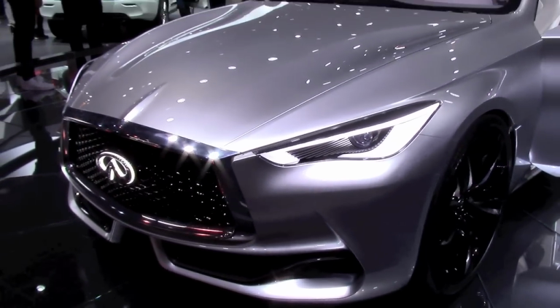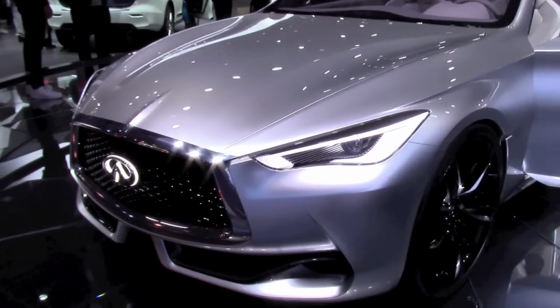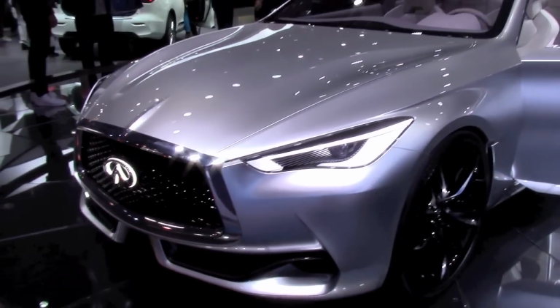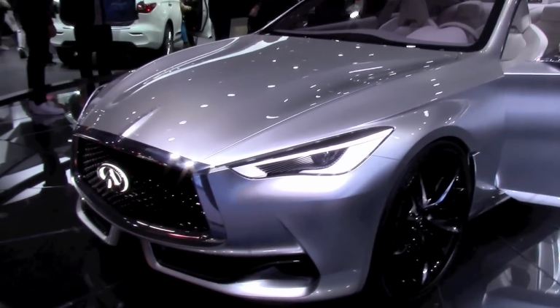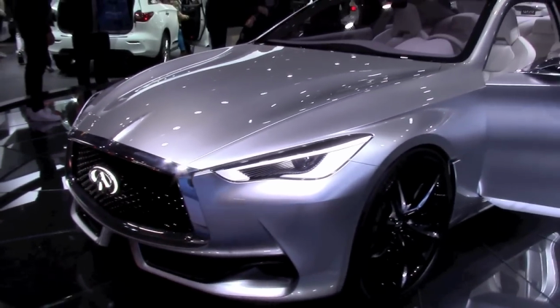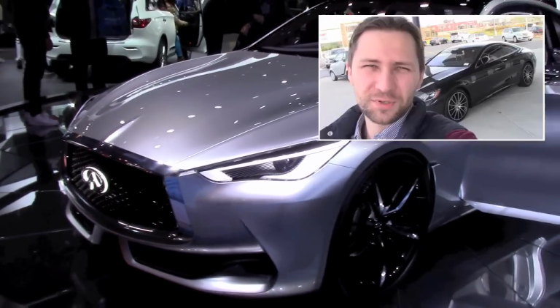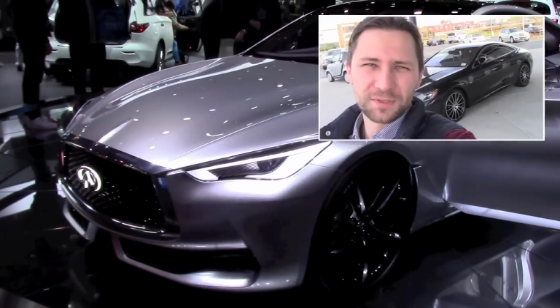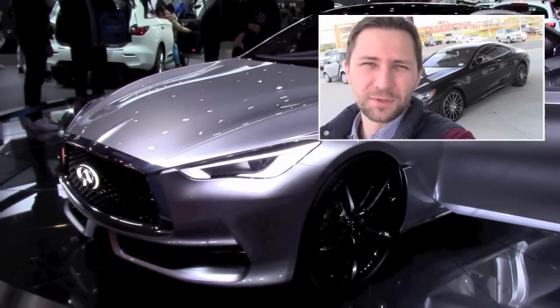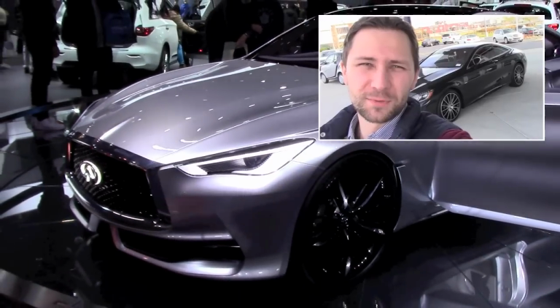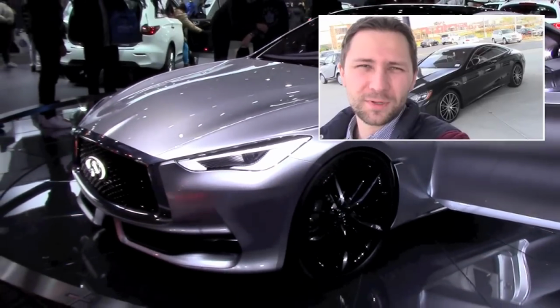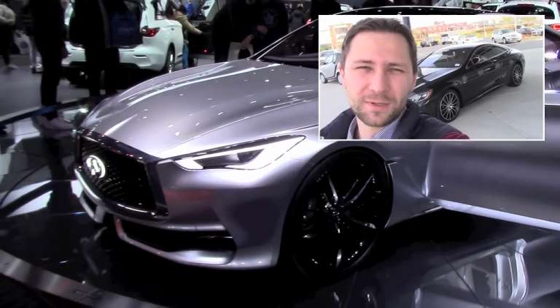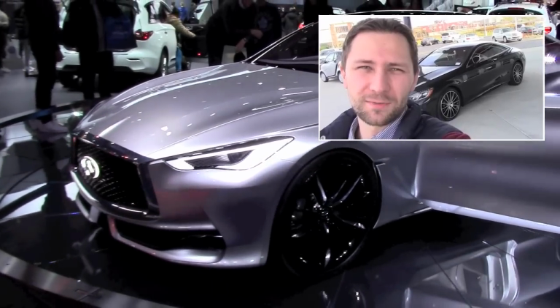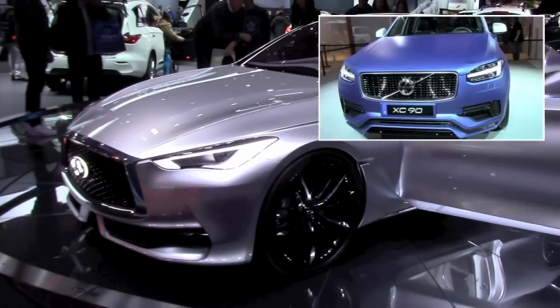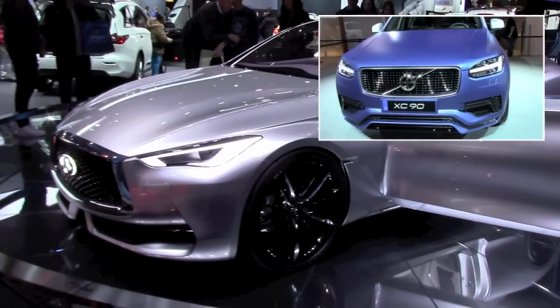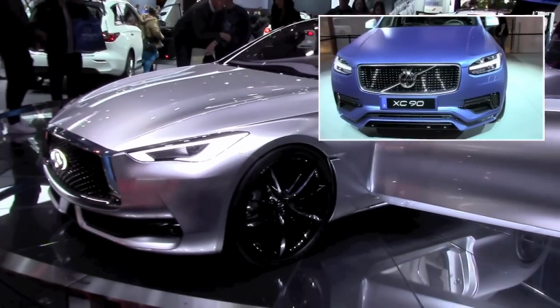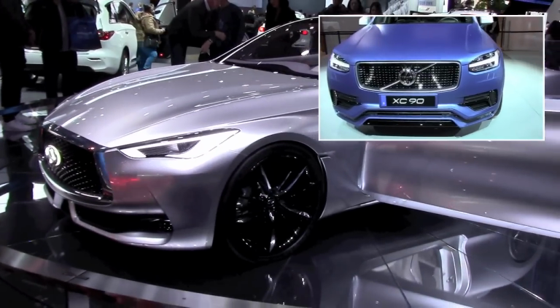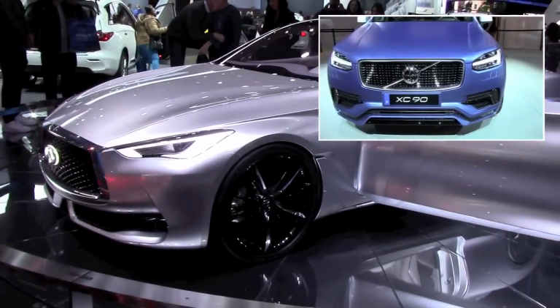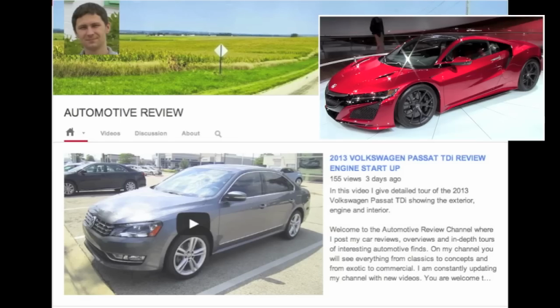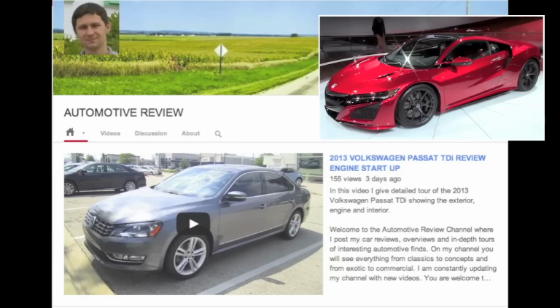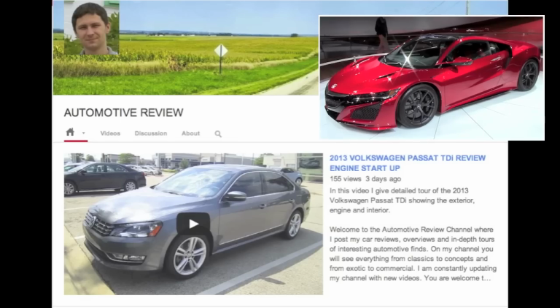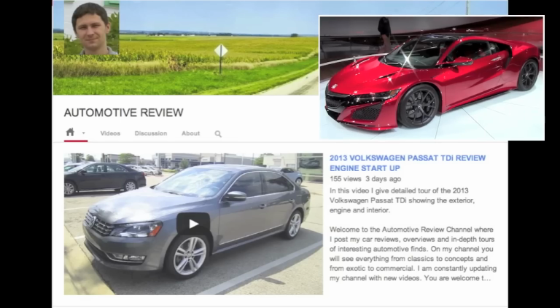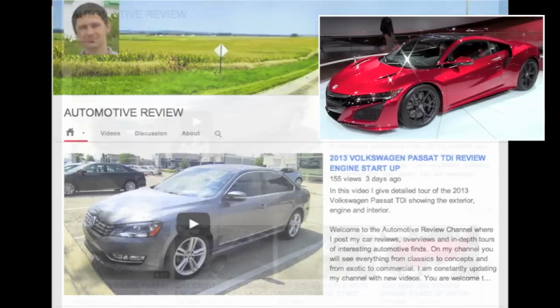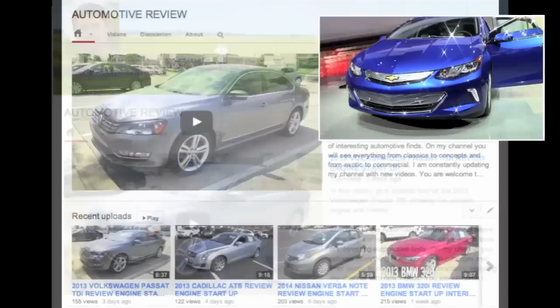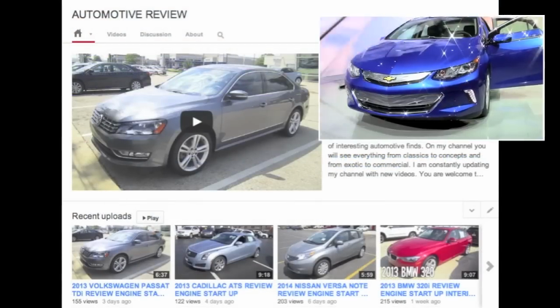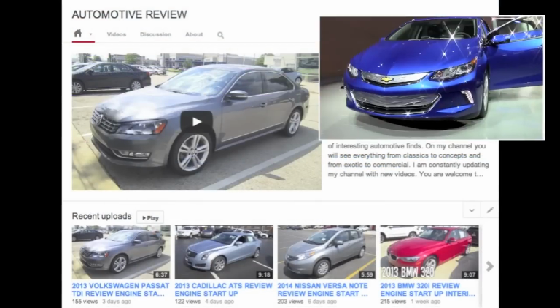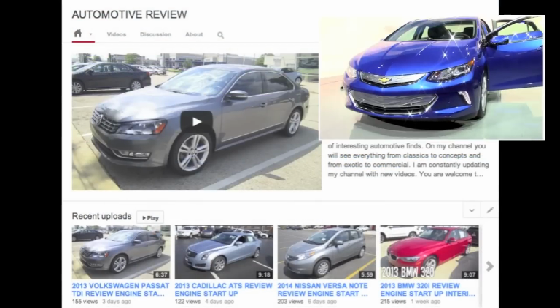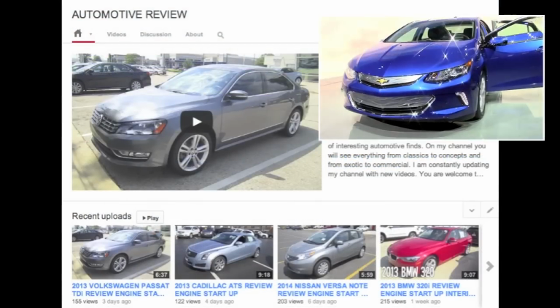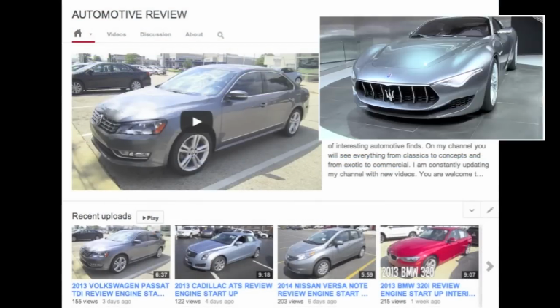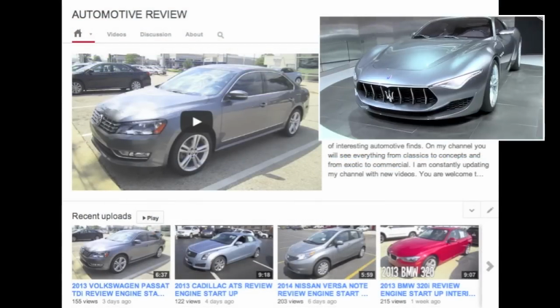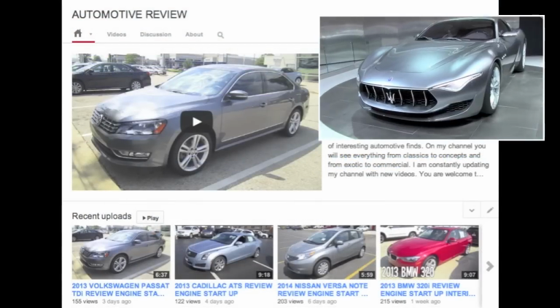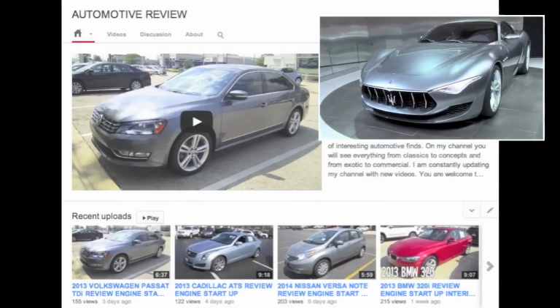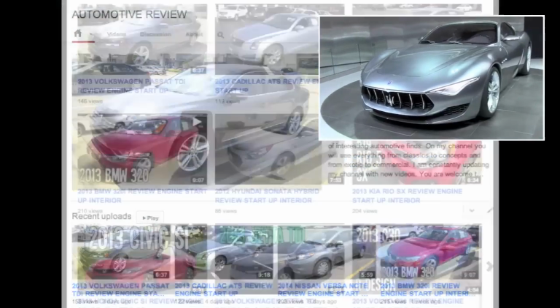That's all I have about the 2016 Infiniti Q60 Coupe Concept. I hope you enjoyed this video. Check out my channel for more videos, and subscribe, share, and like. Thanks for watching and see you in the next one.